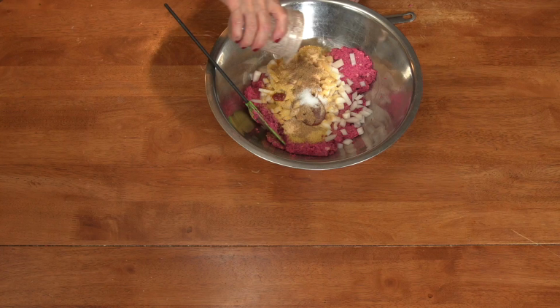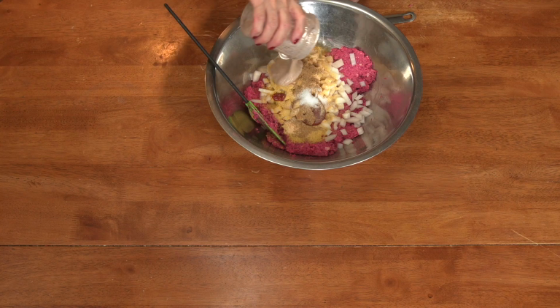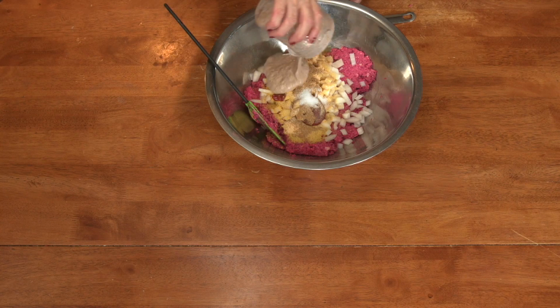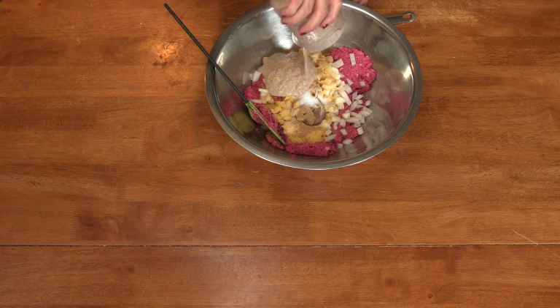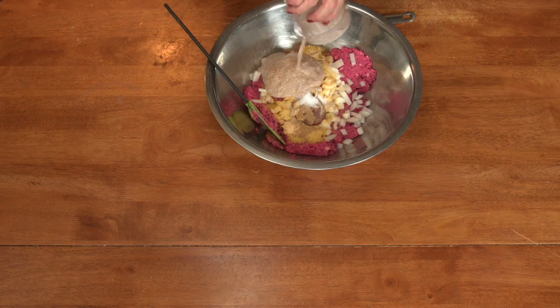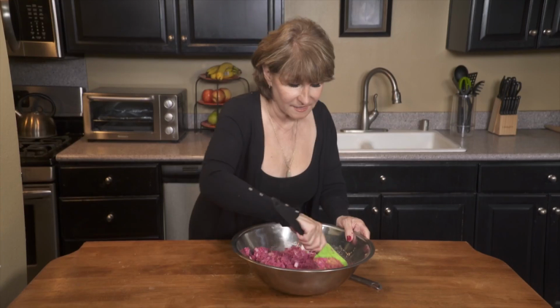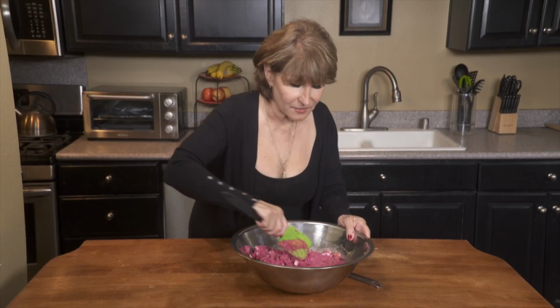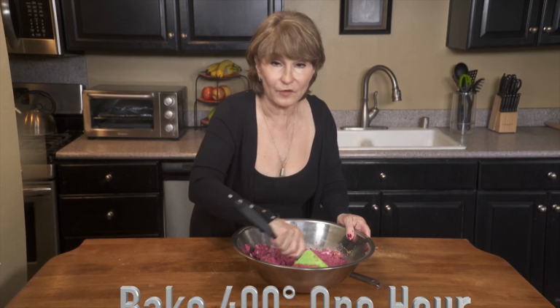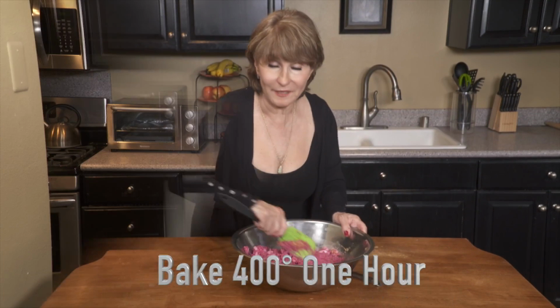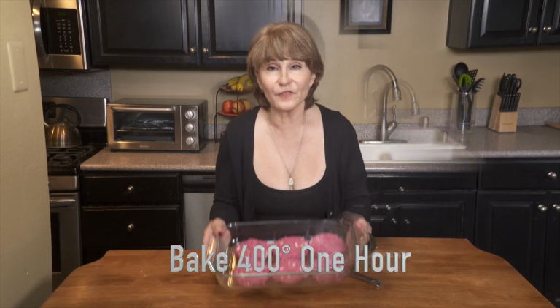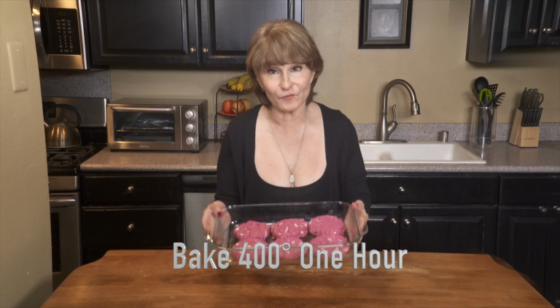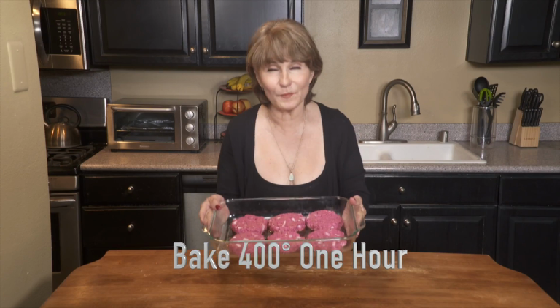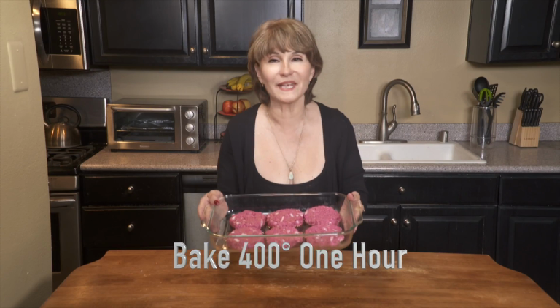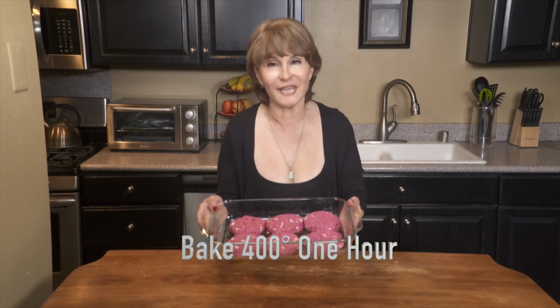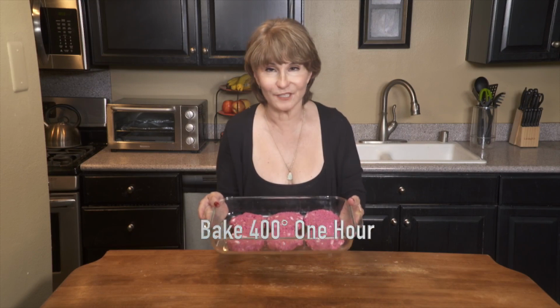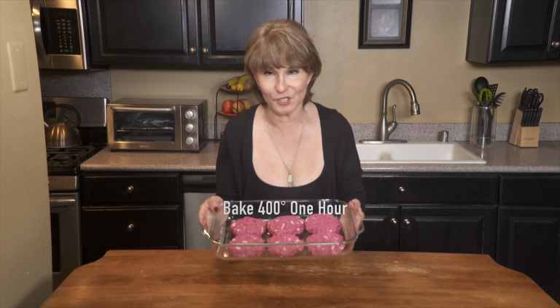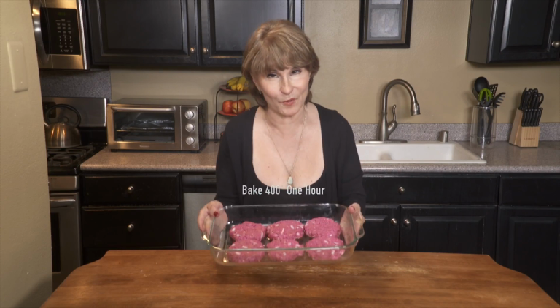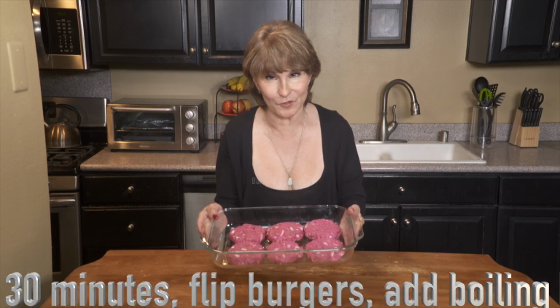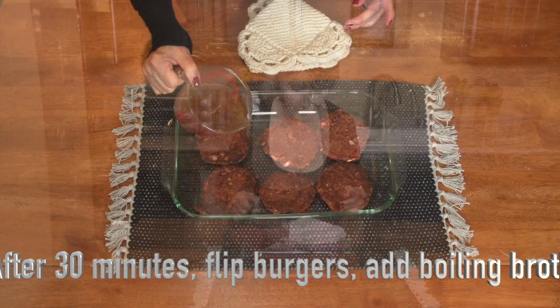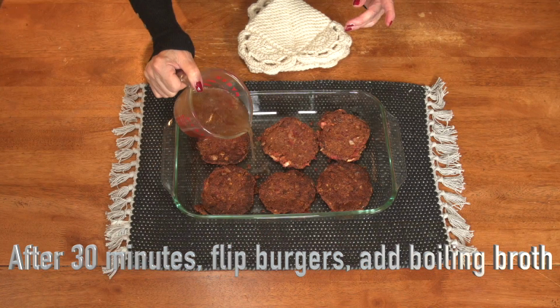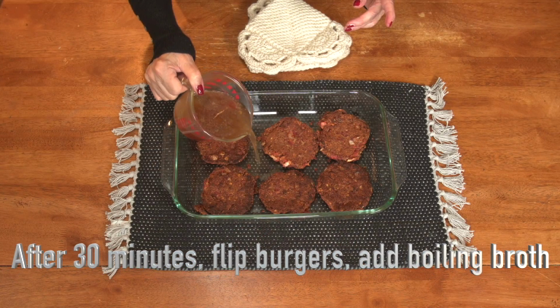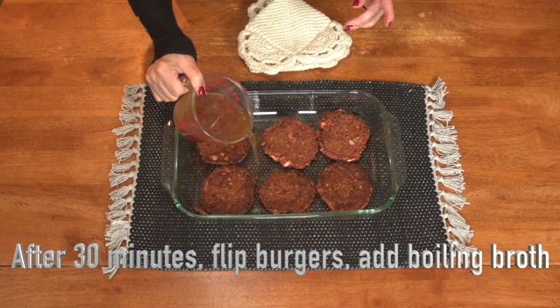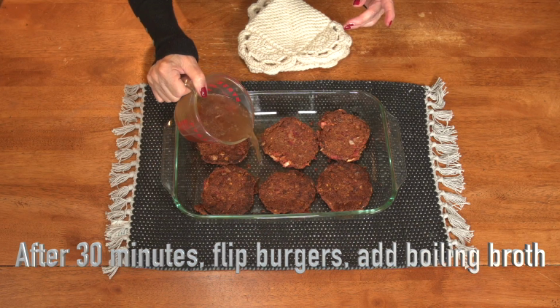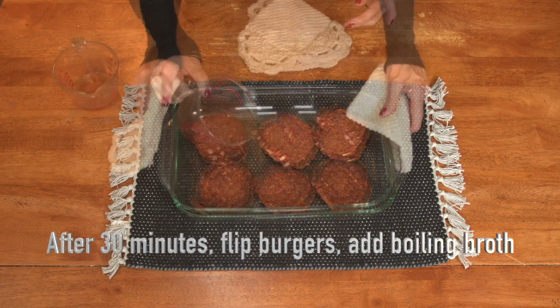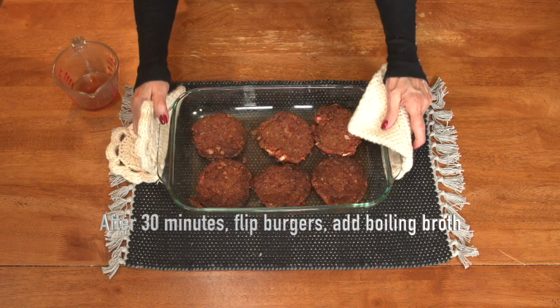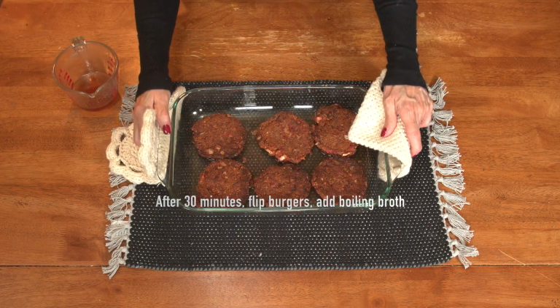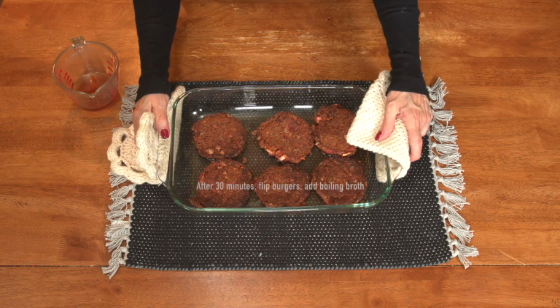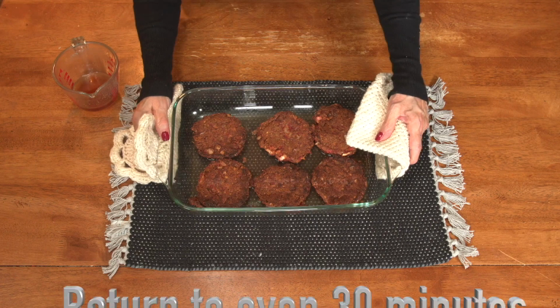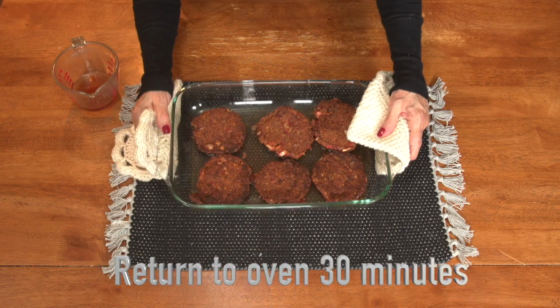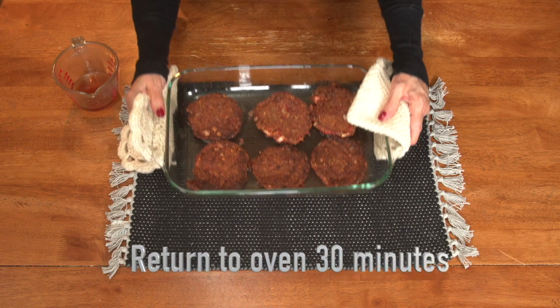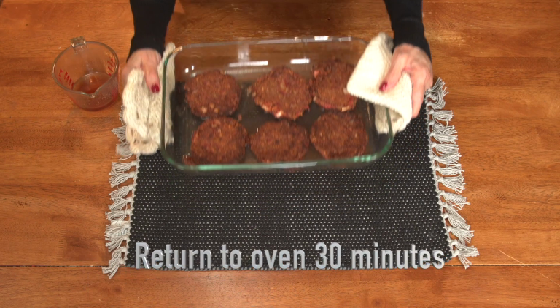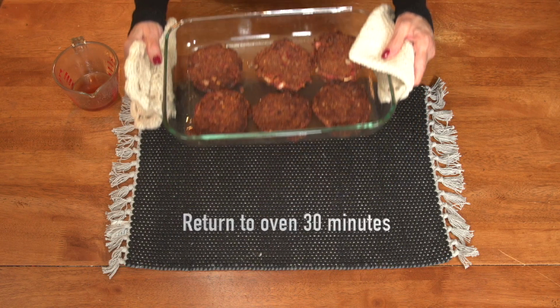We add our flax eggs and mix this thoroughly. This recipe makes 10 delicious burgers. Pour some very hot broth into the pan and oven braise them.